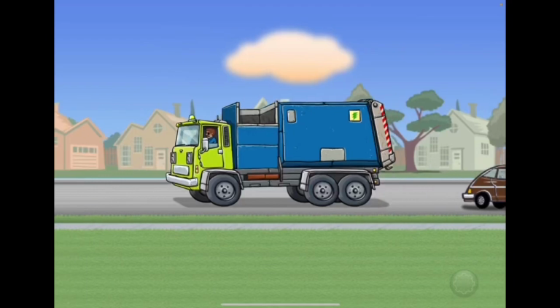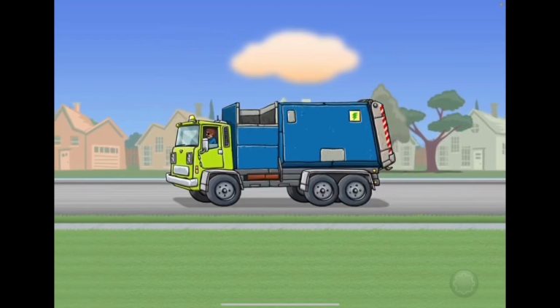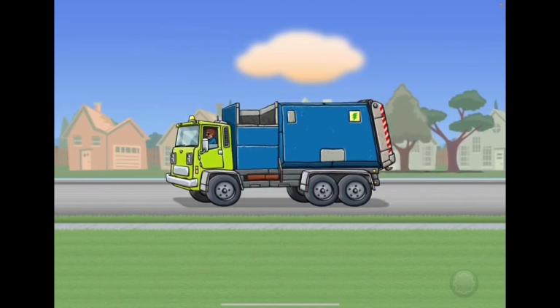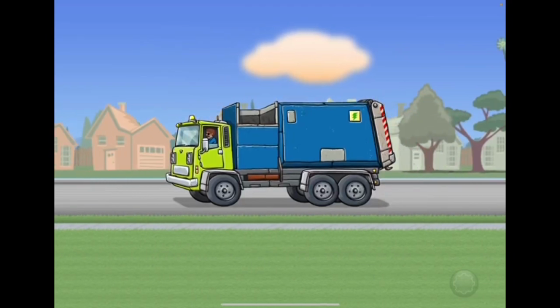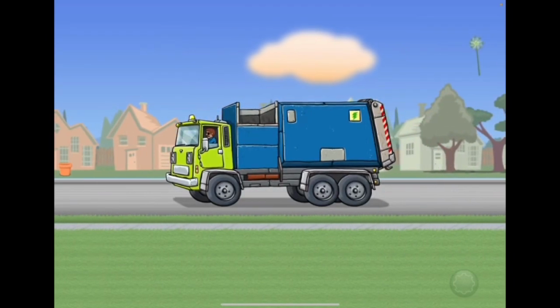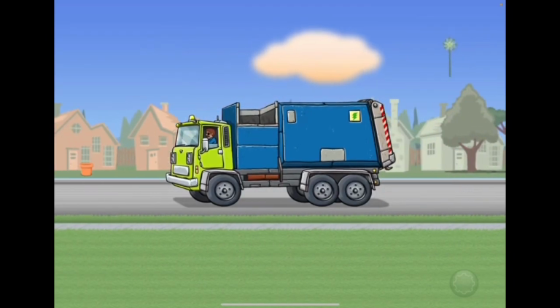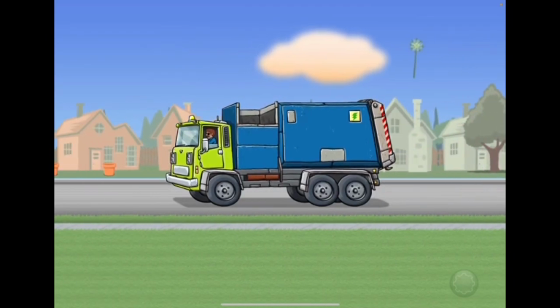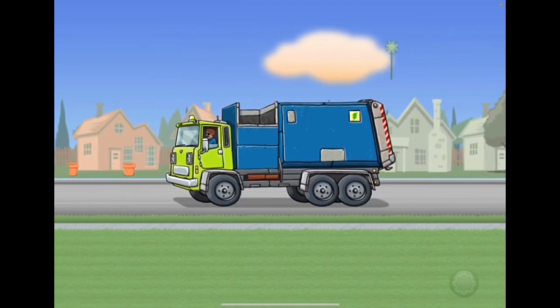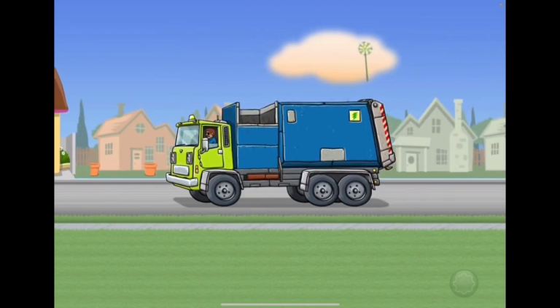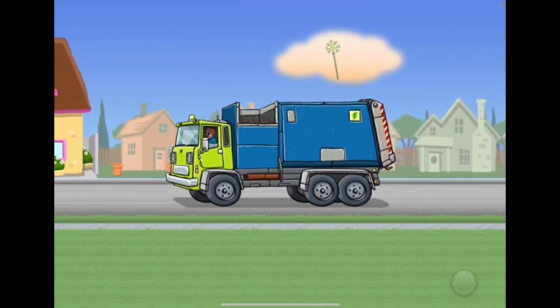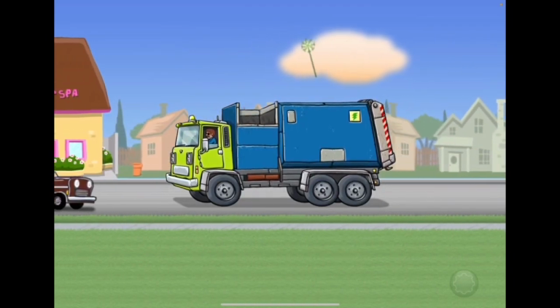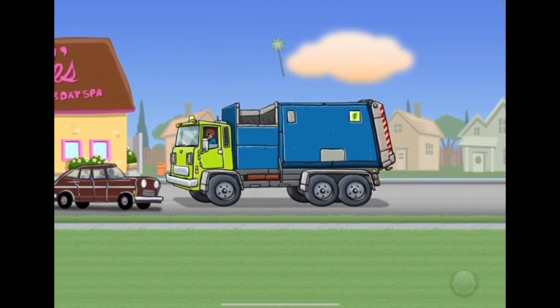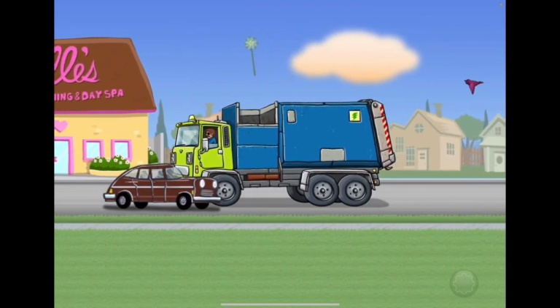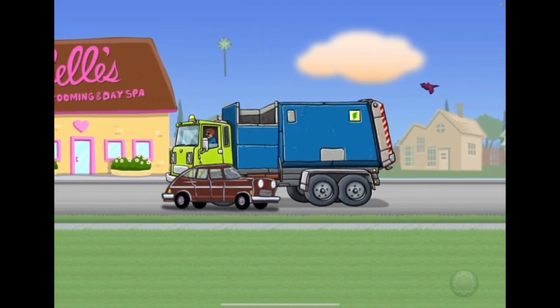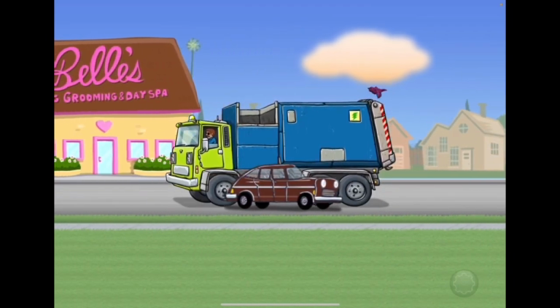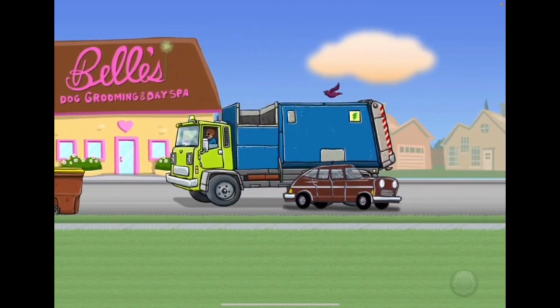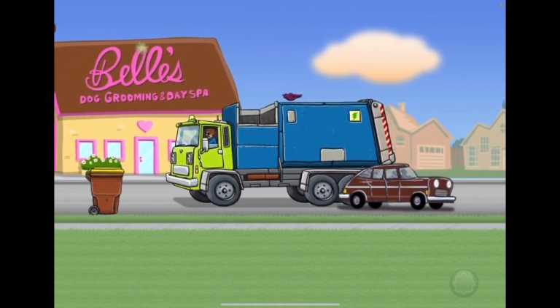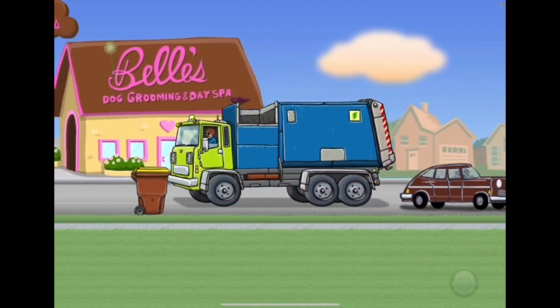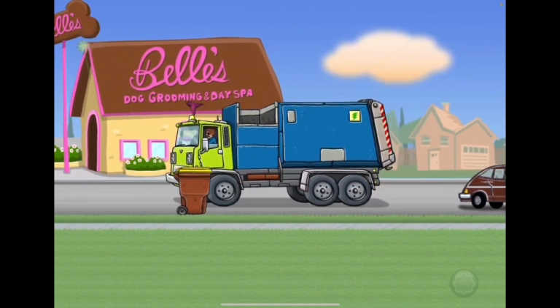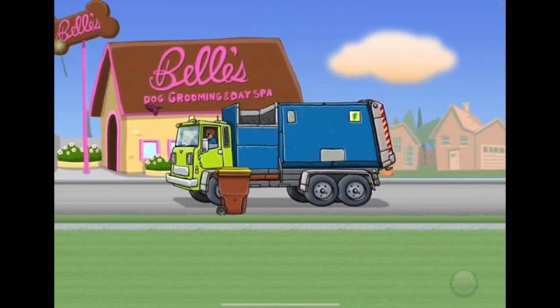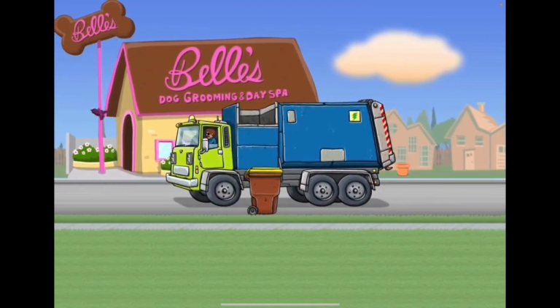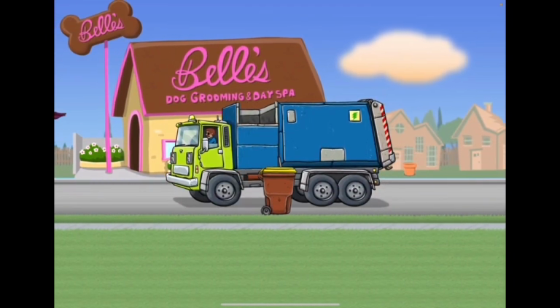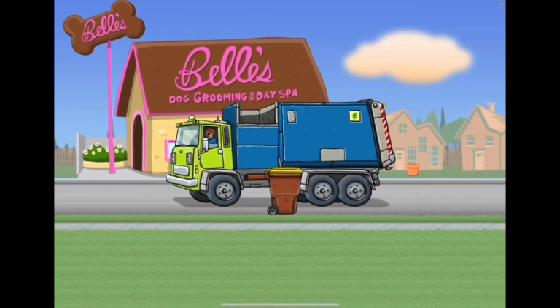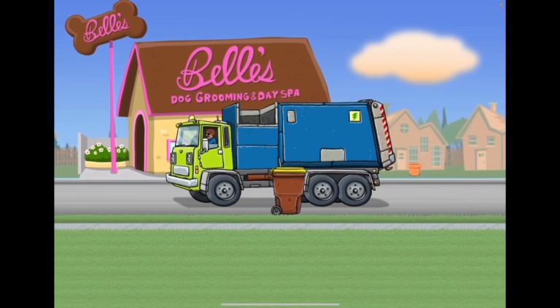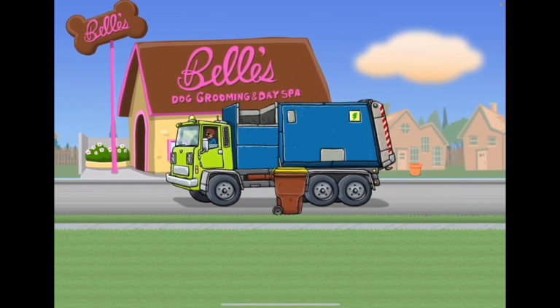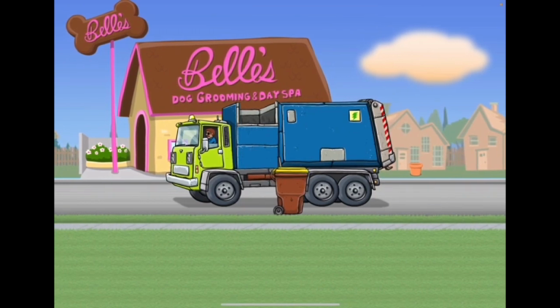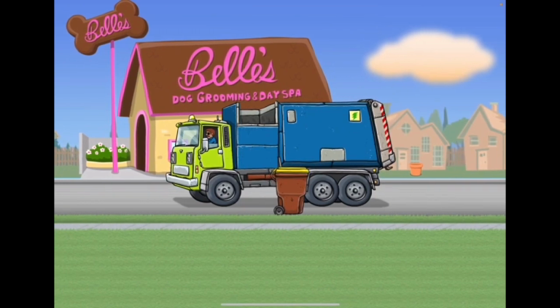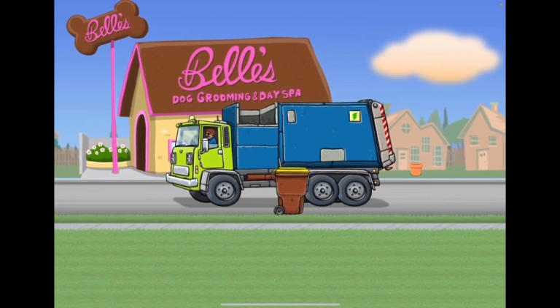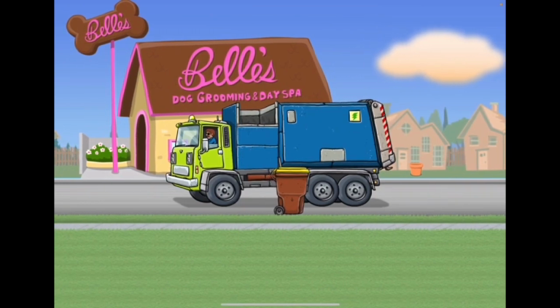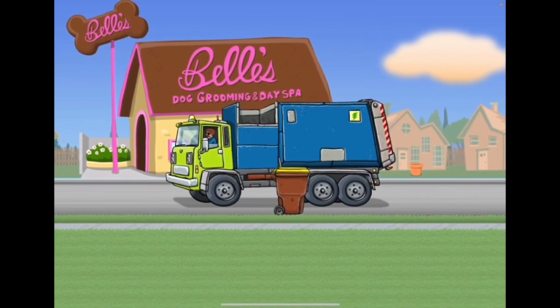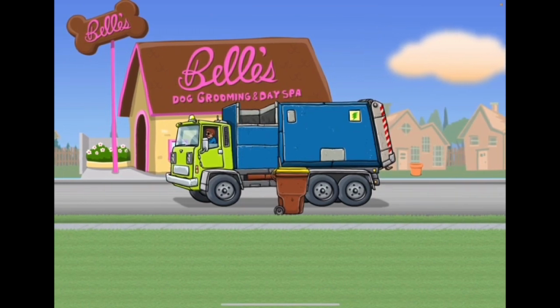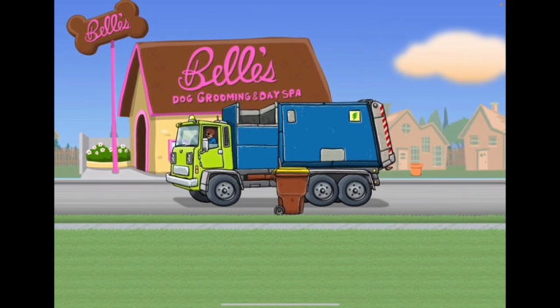Hi everyone! Welcome to a garbage truck video. This garbage truck game is called Foodscarf Recycling Truck, where you just tap on the garbage can.